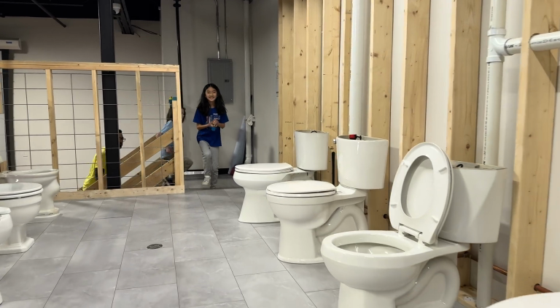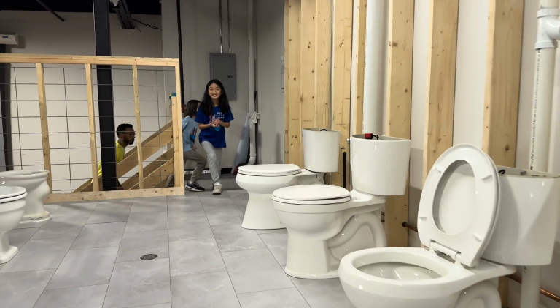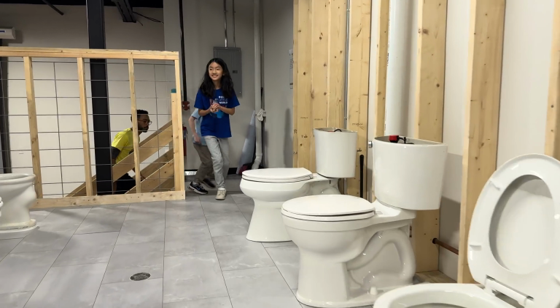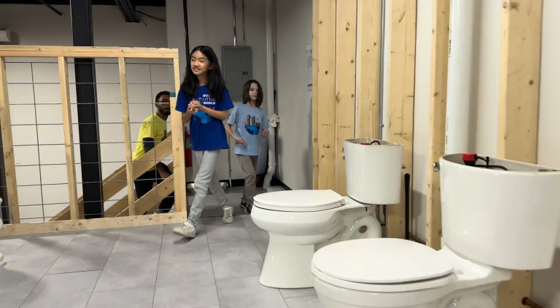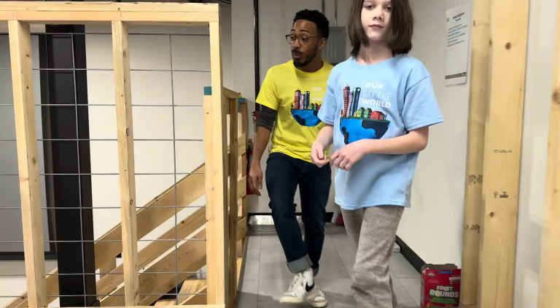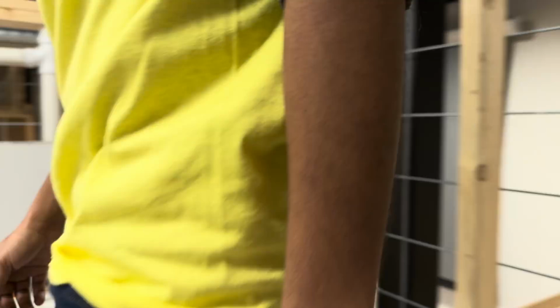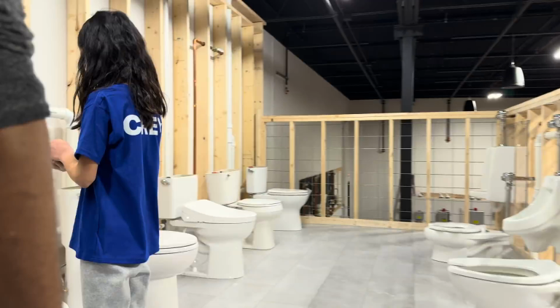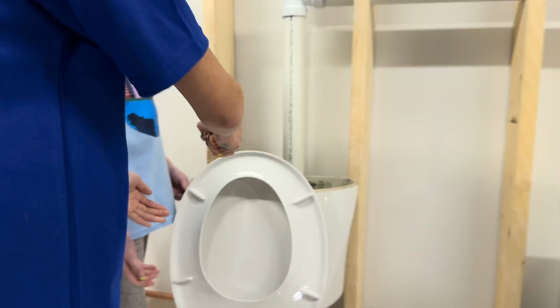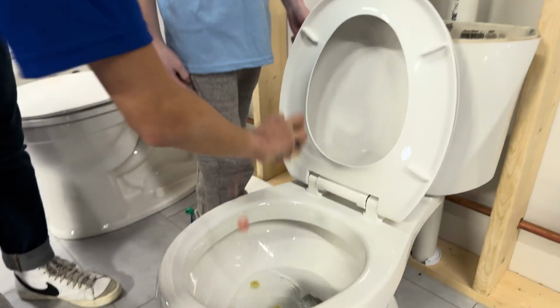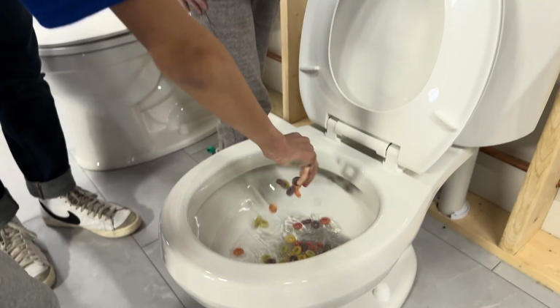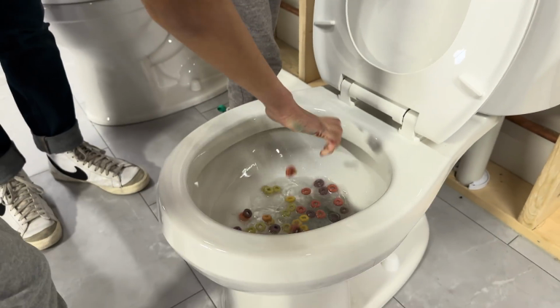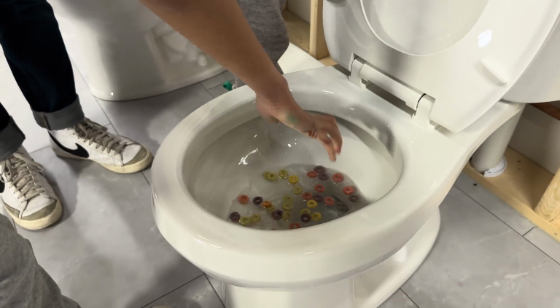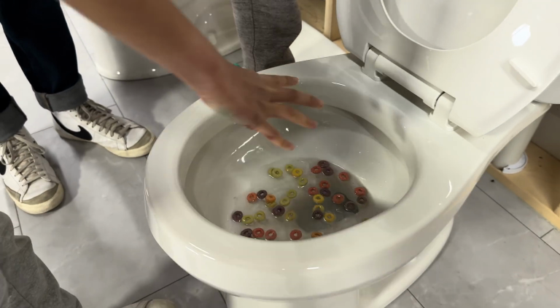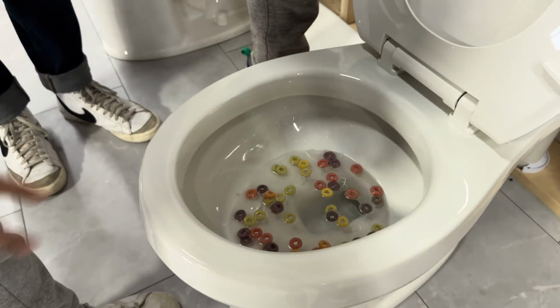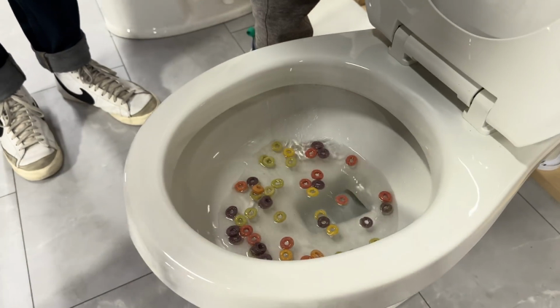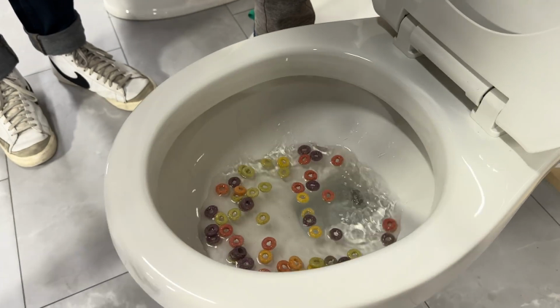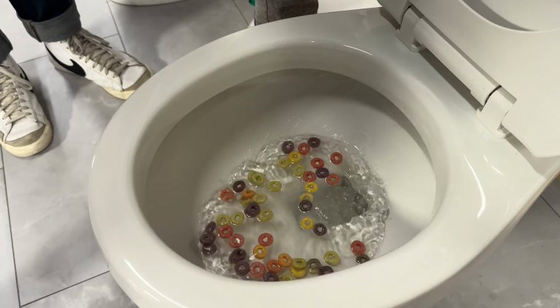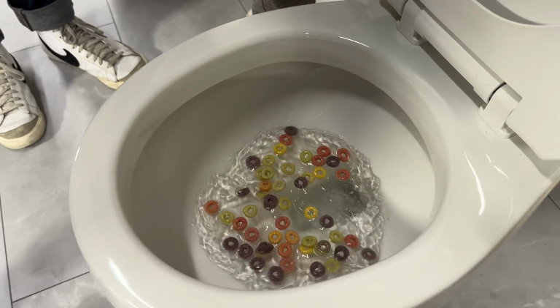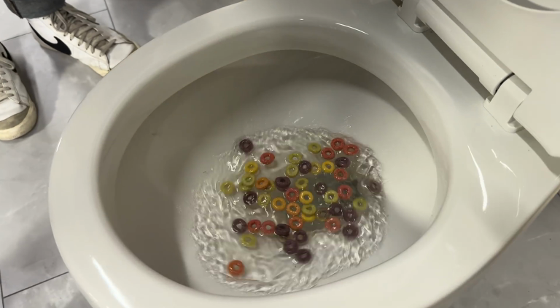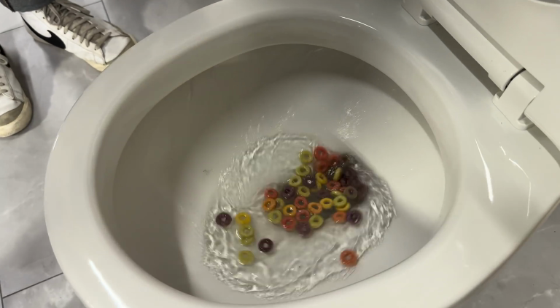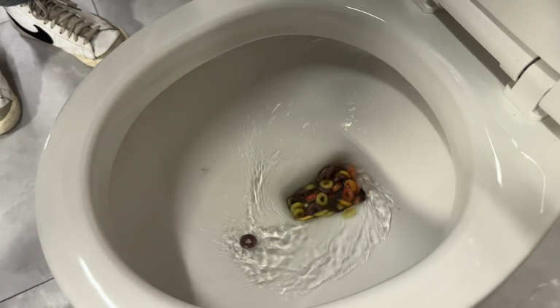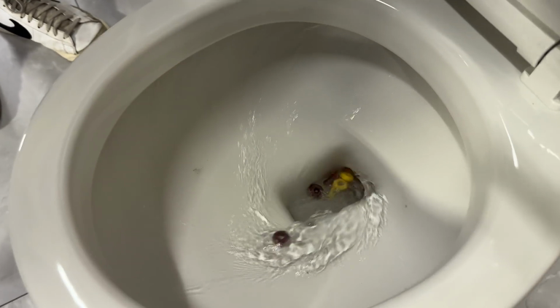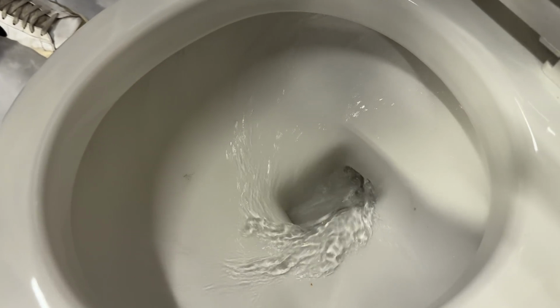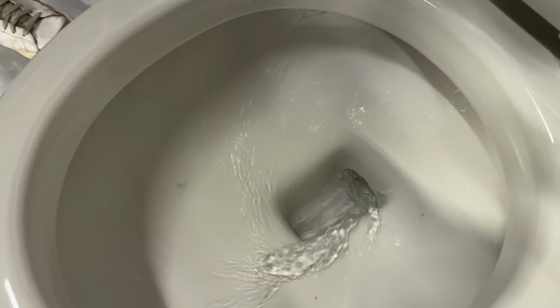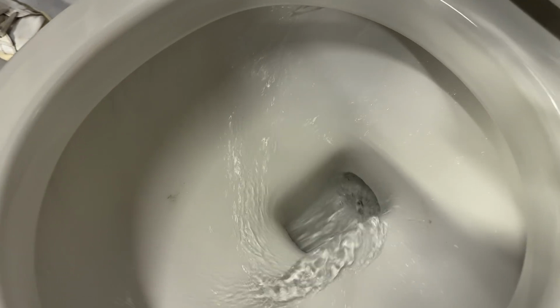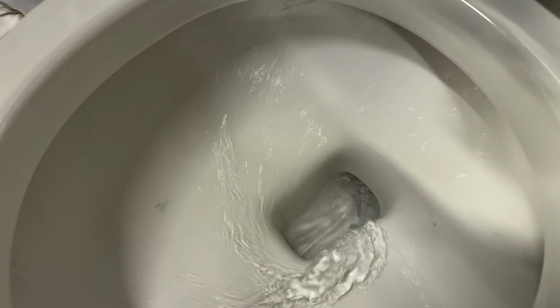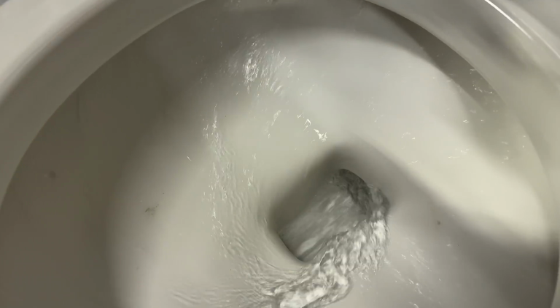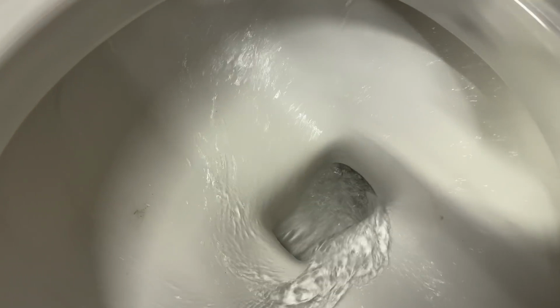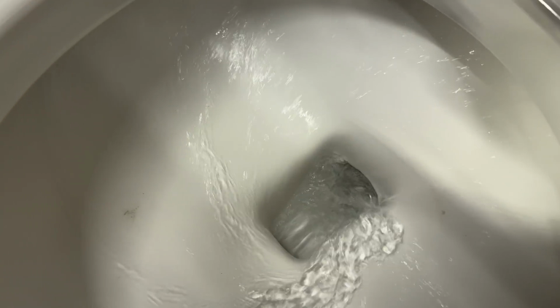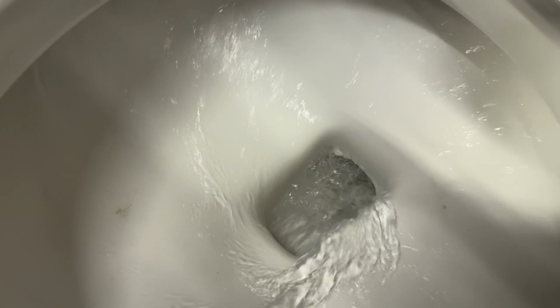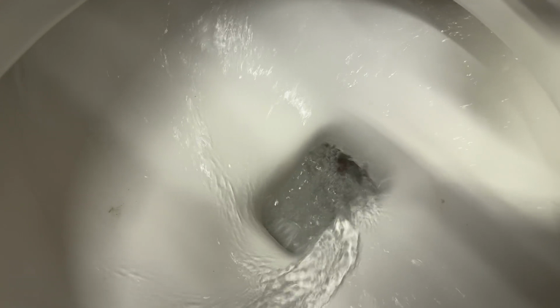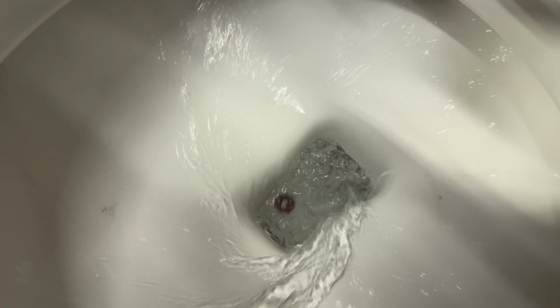In this episode of Our Little World, we're going to learn all about how toilets work. But first, let's meet our team for today.